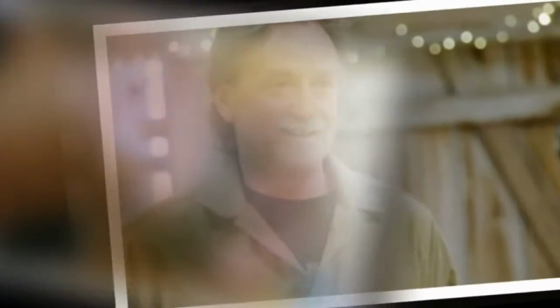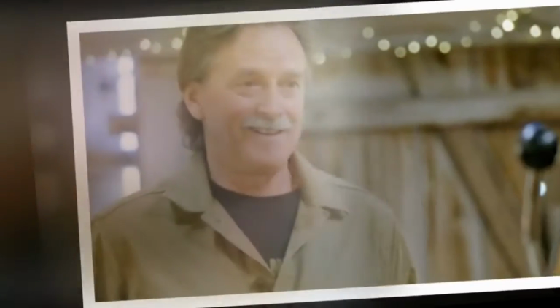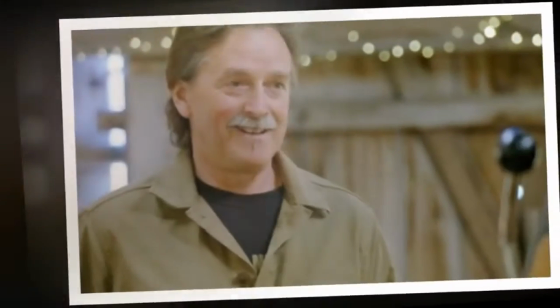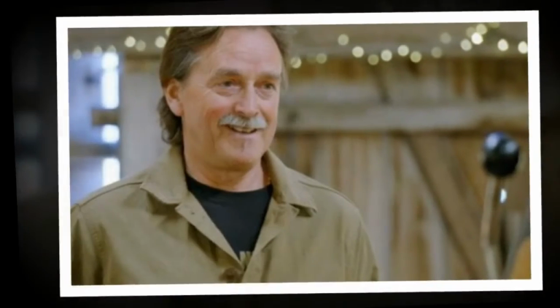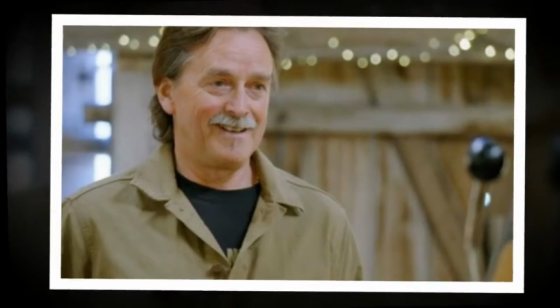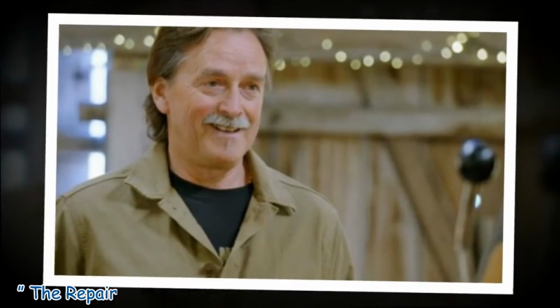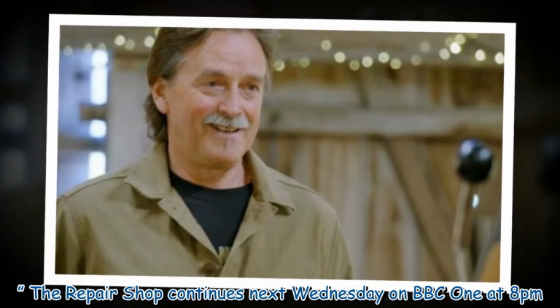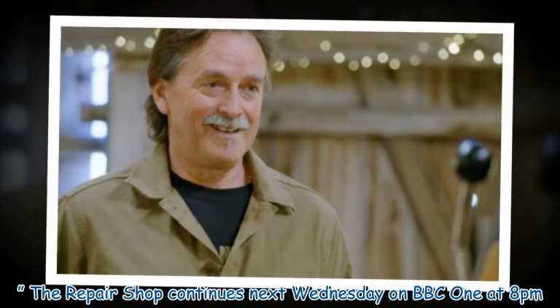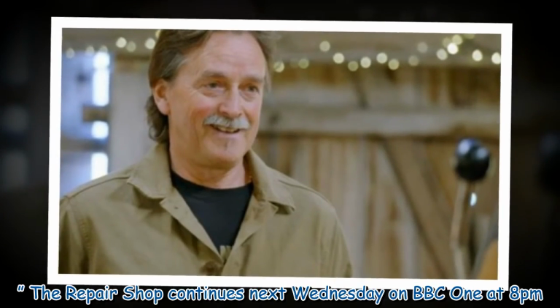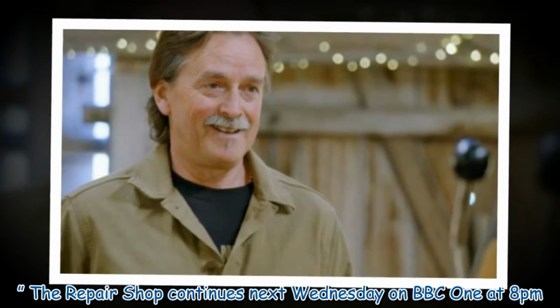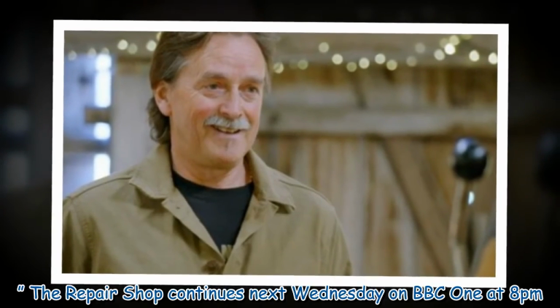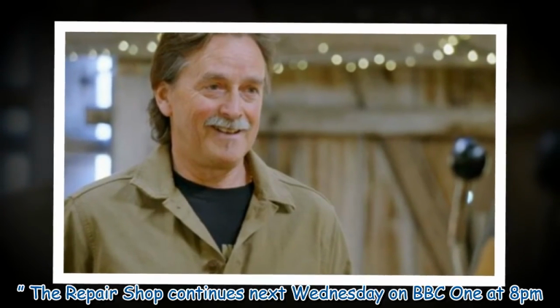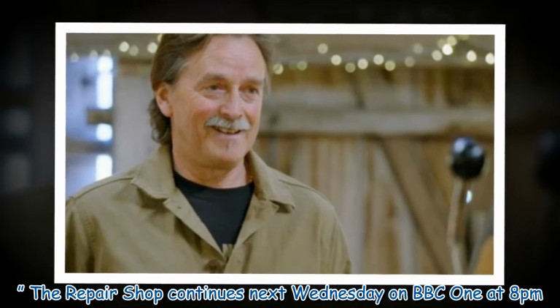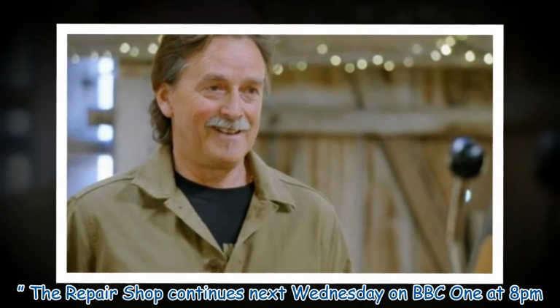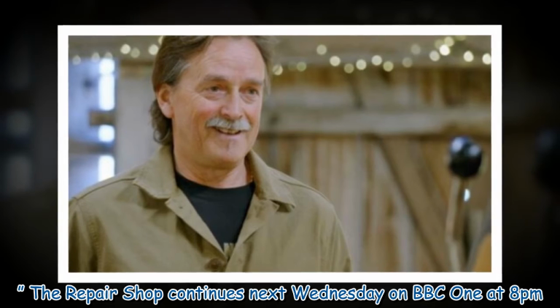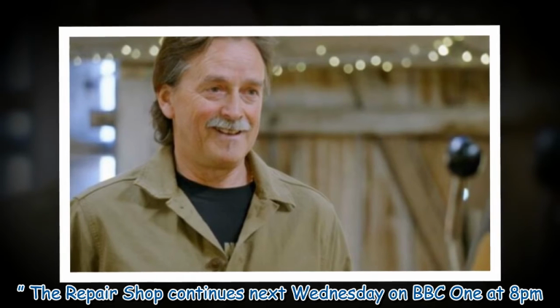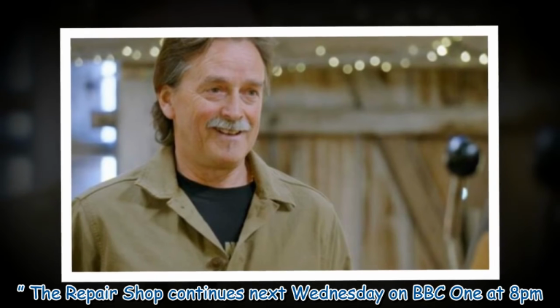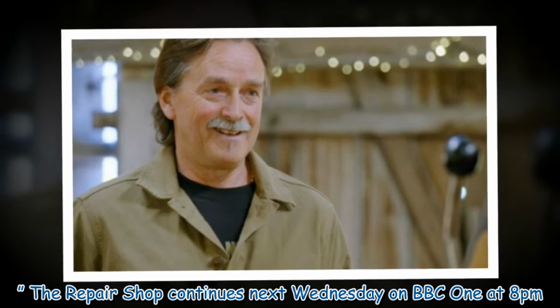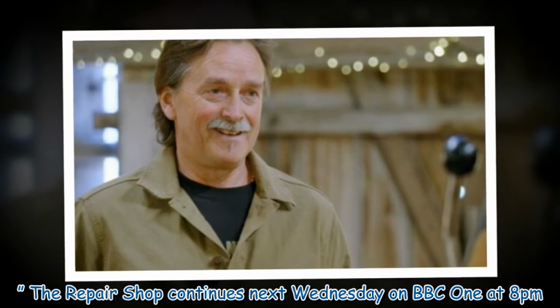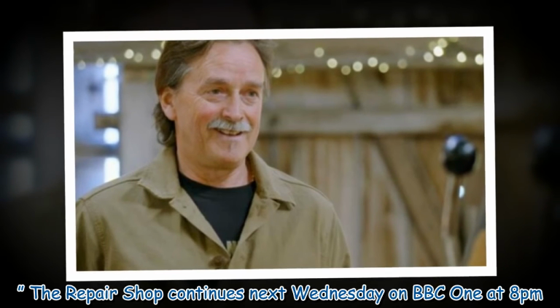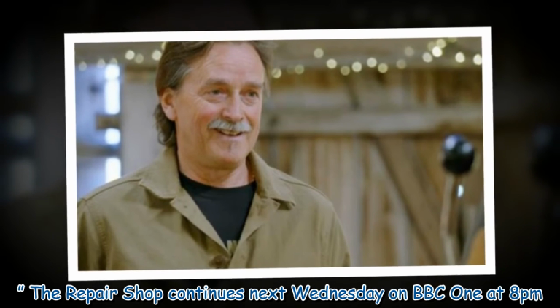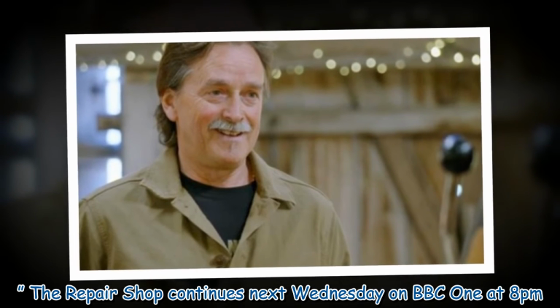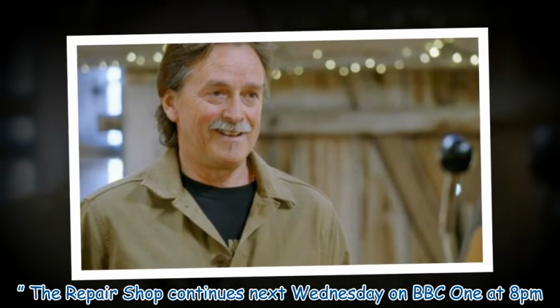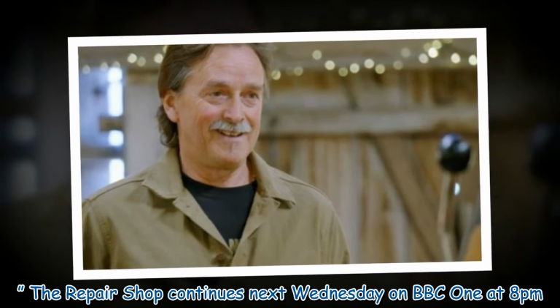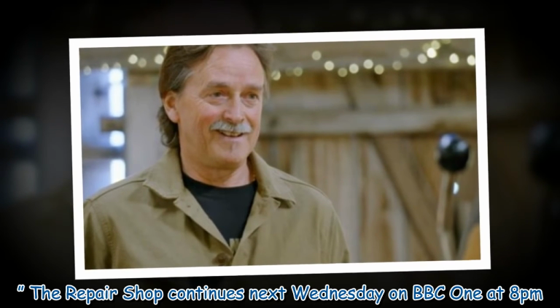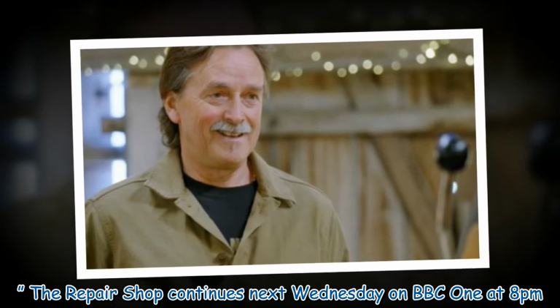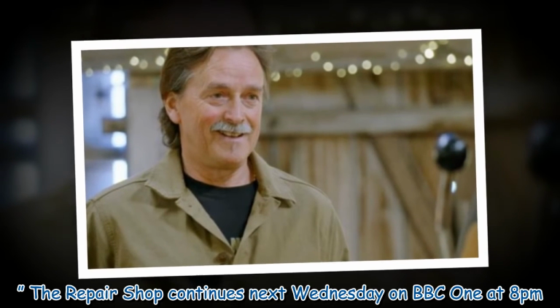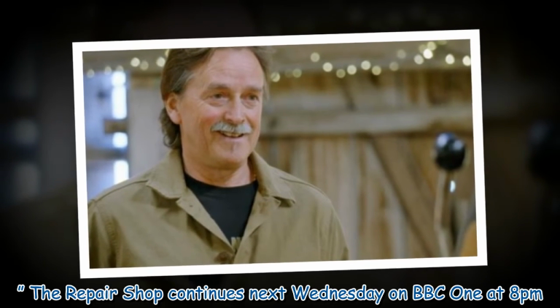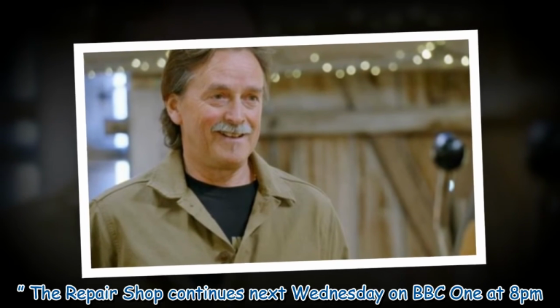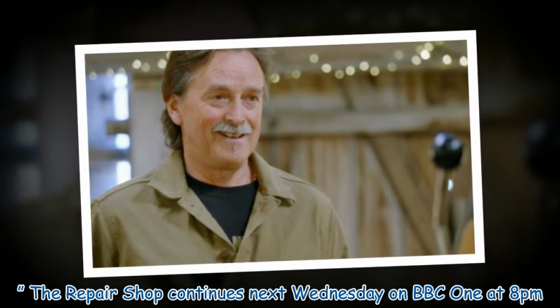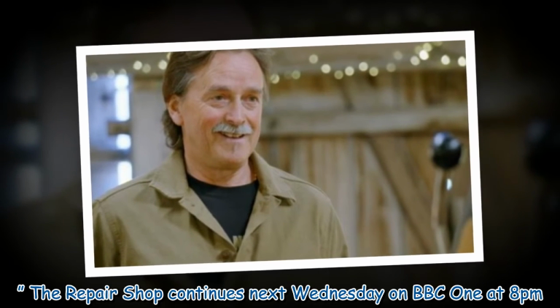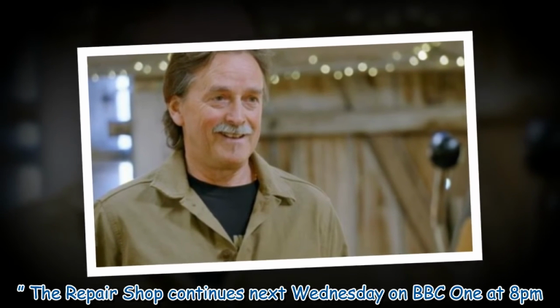The Repair Shop continues next Wednesday on BBC One at 8pm.